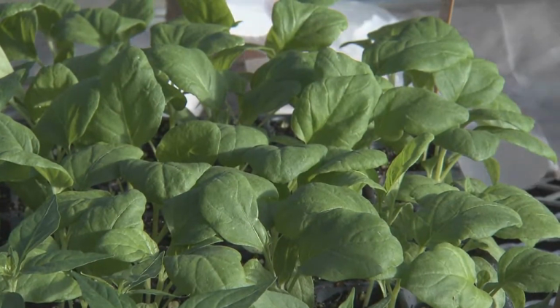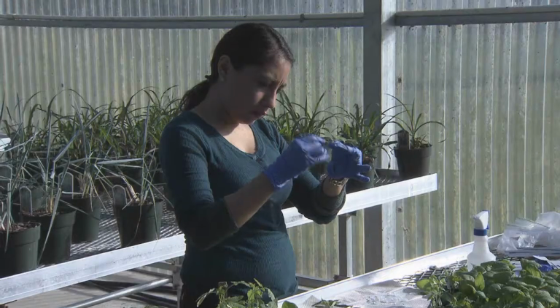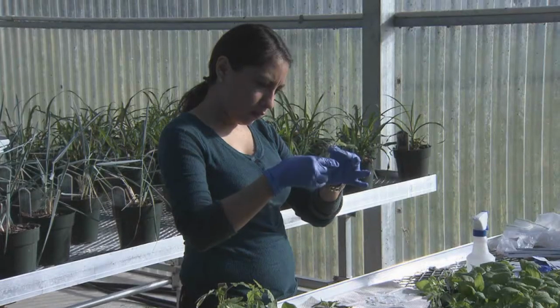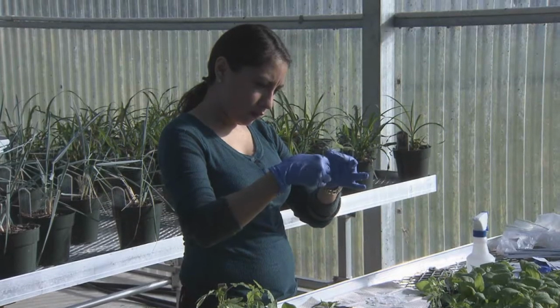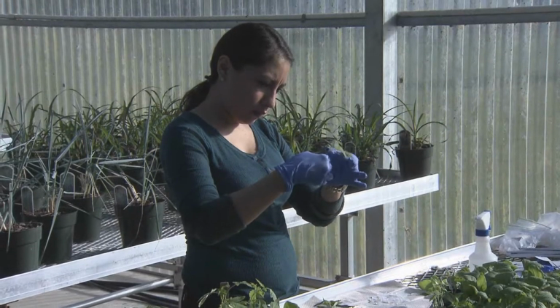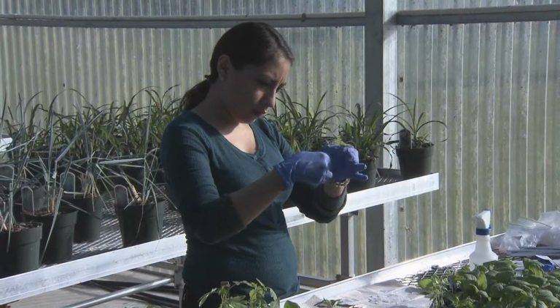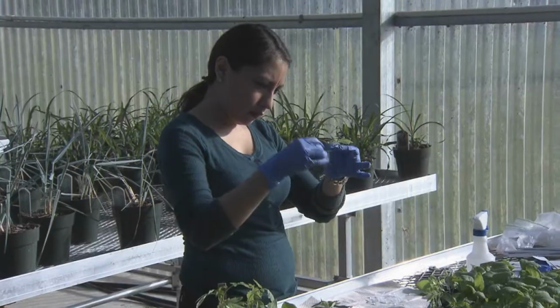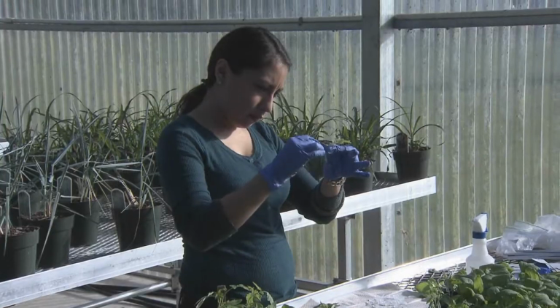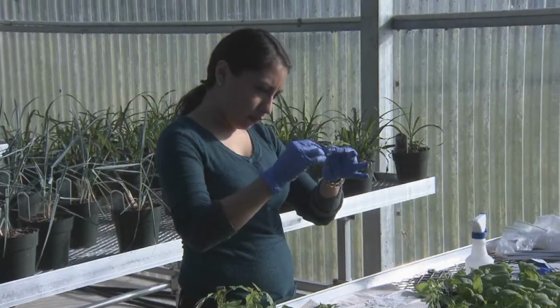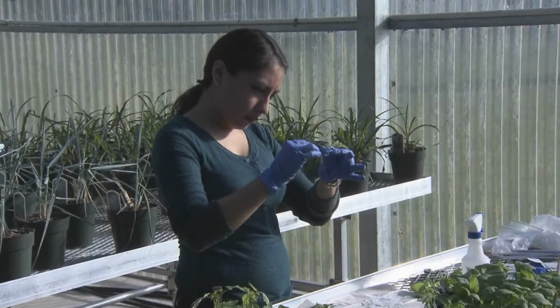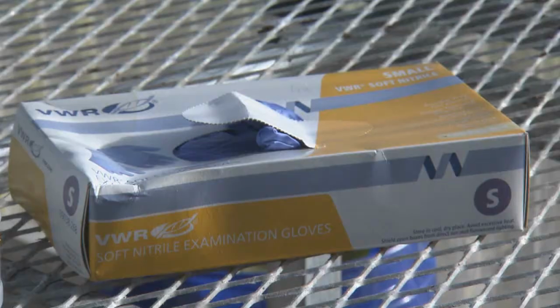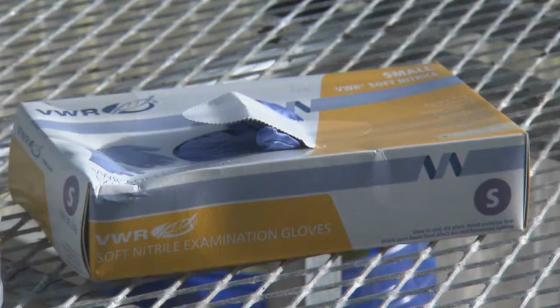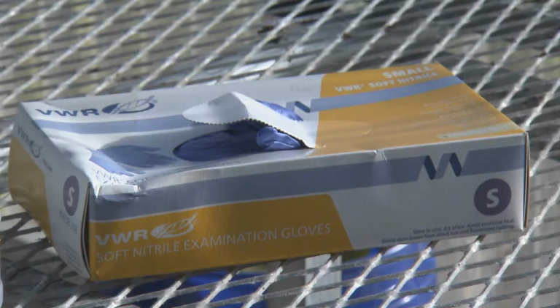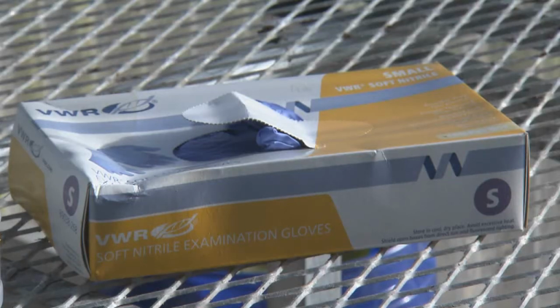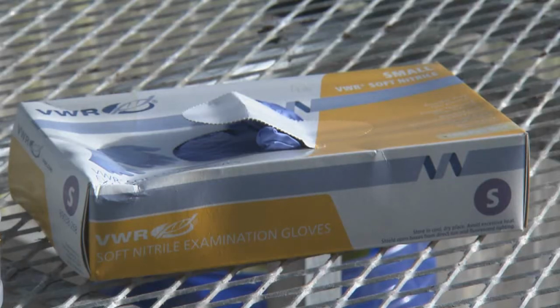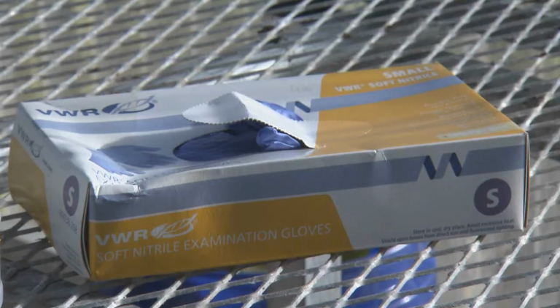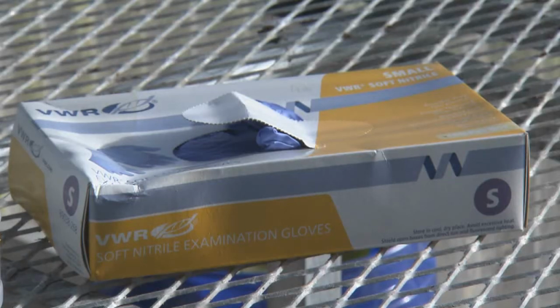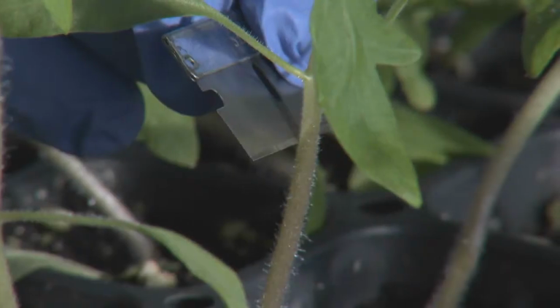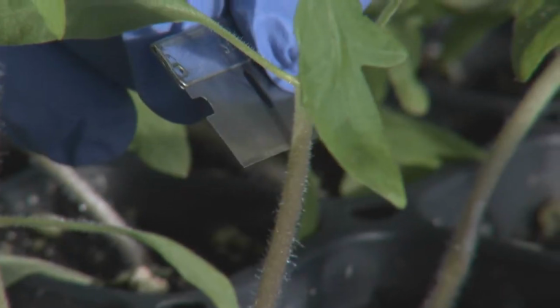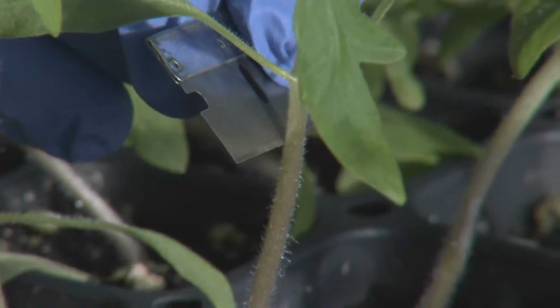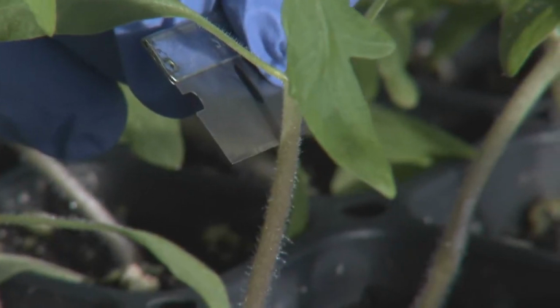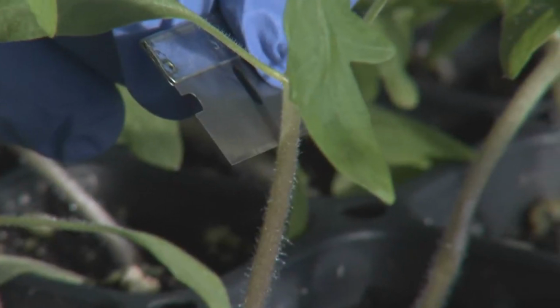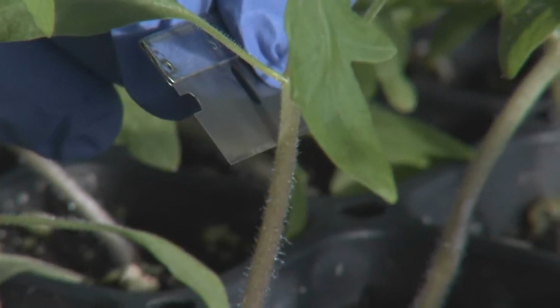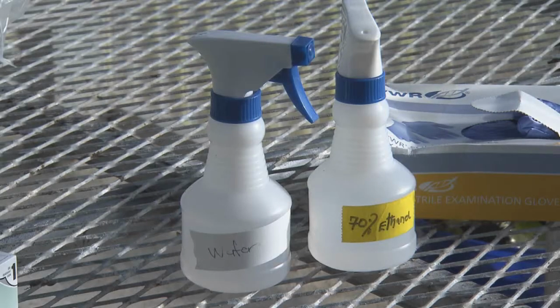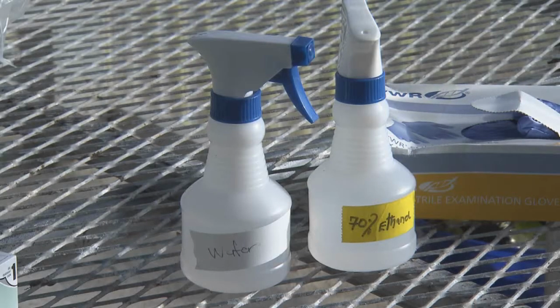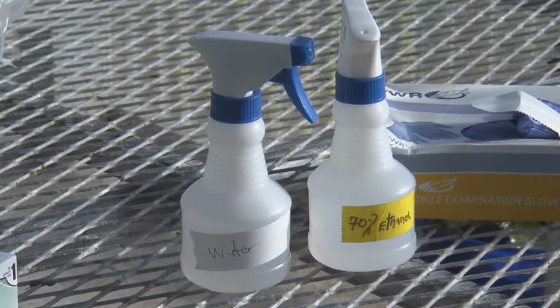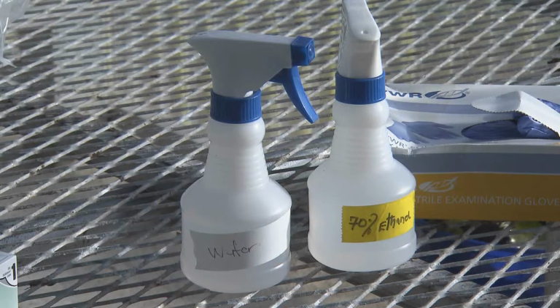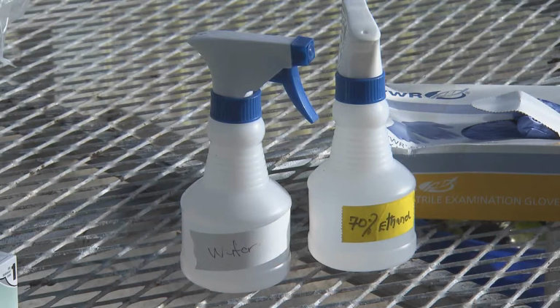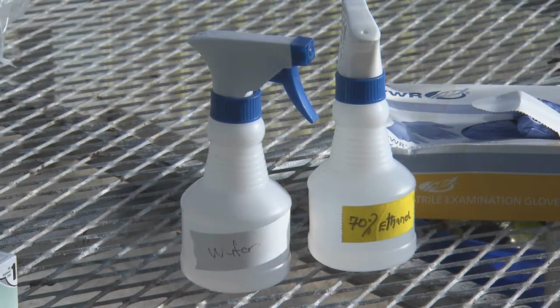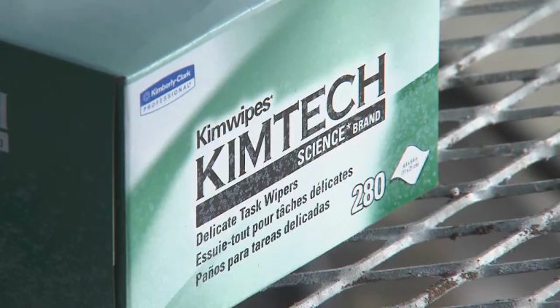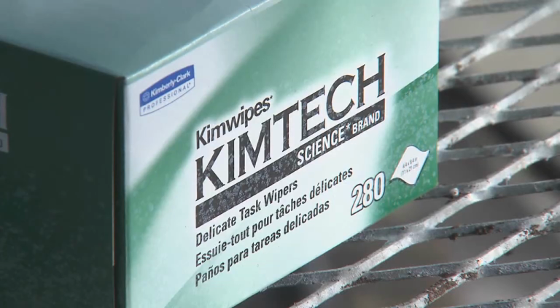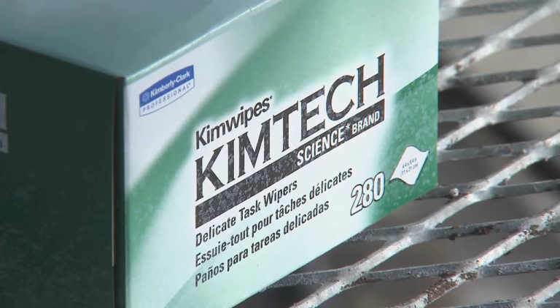To prevent contamination of grafts, you will need gloves, razors, alcohol, water, and wipes.